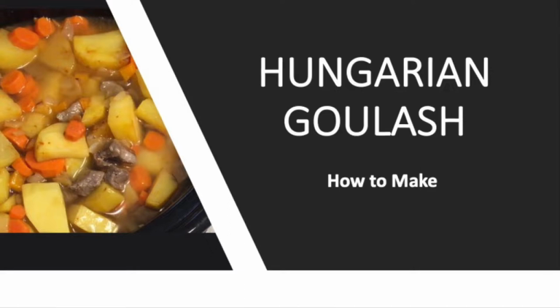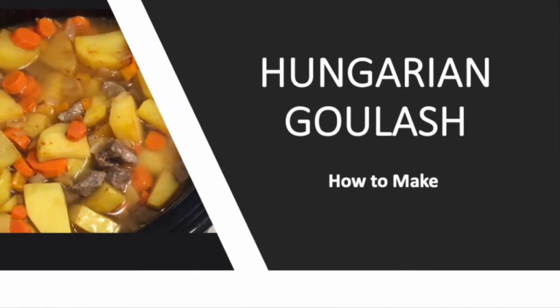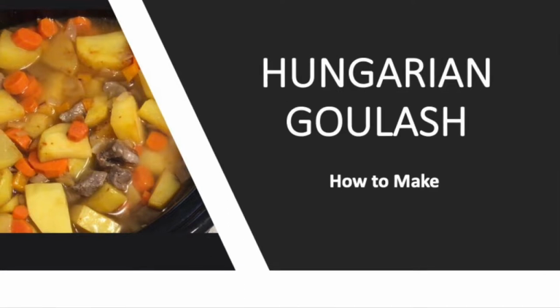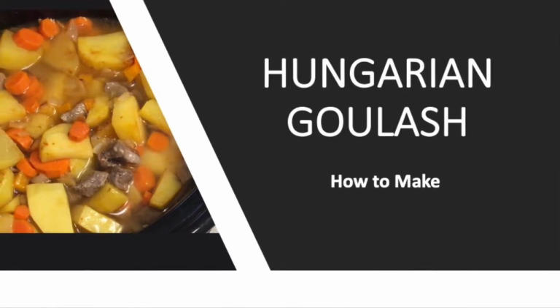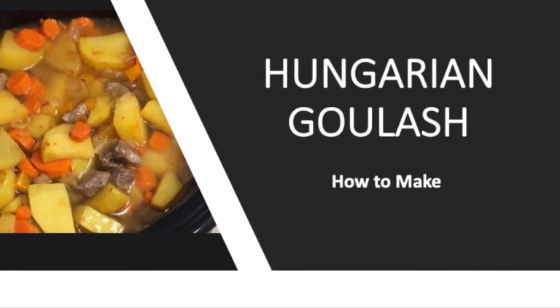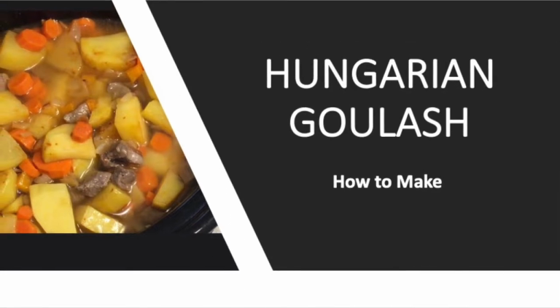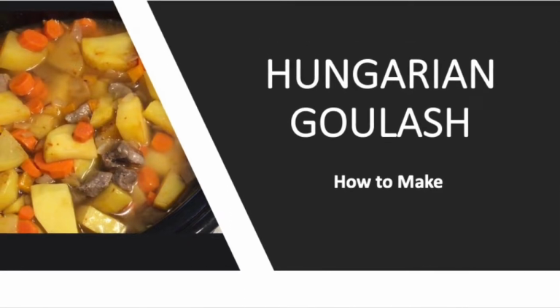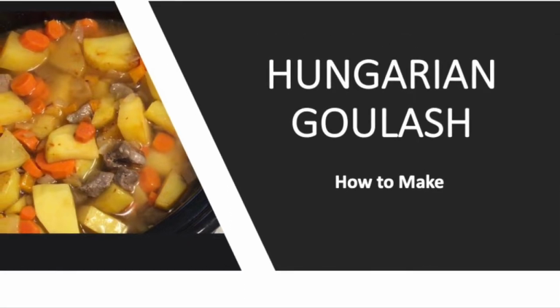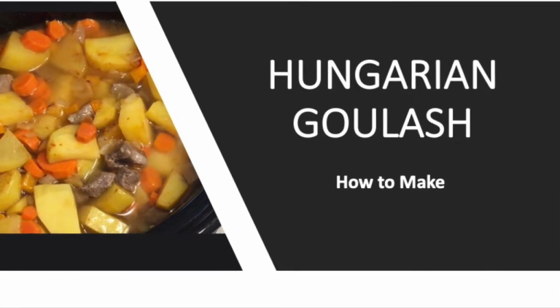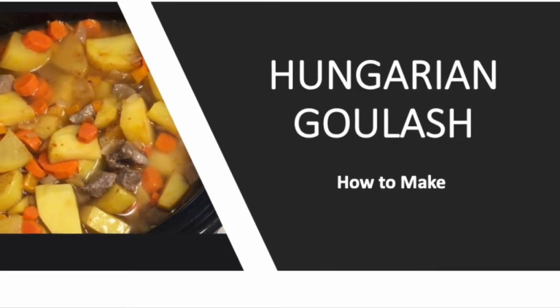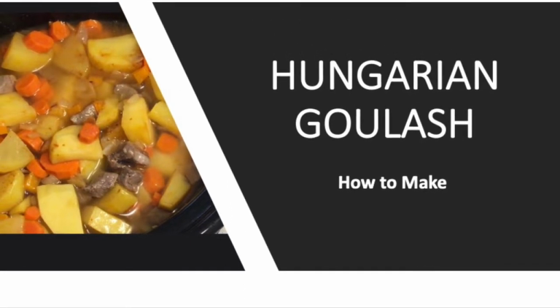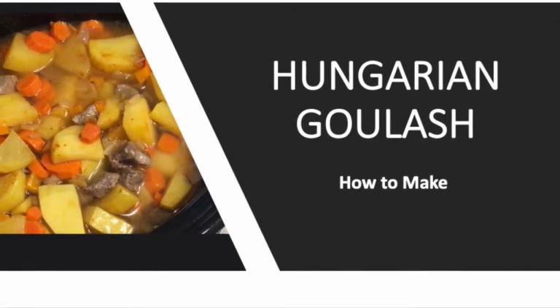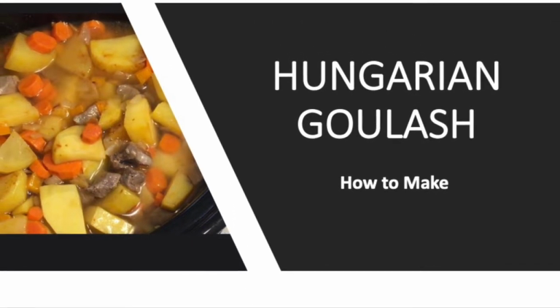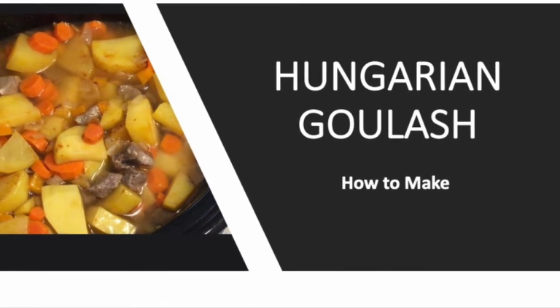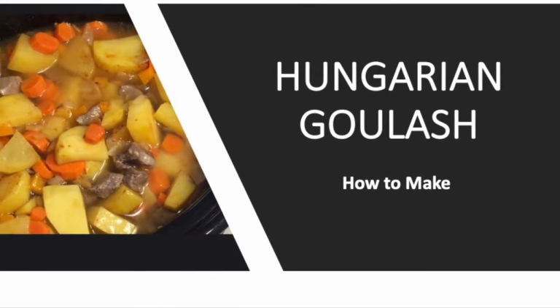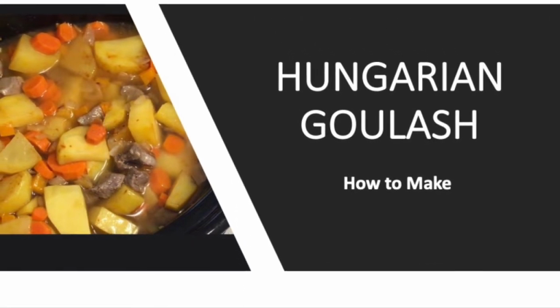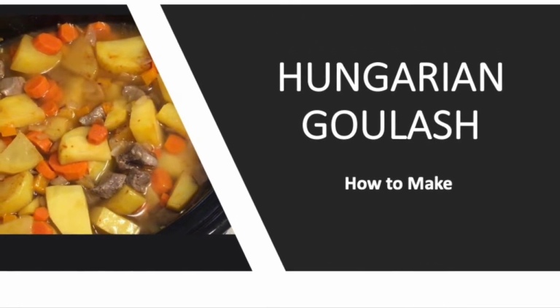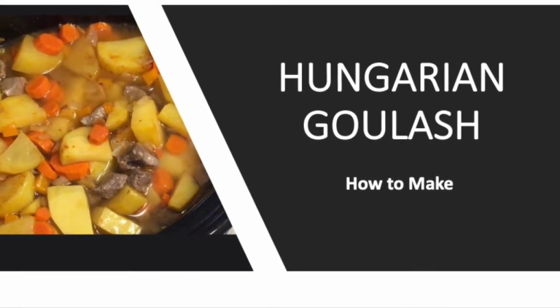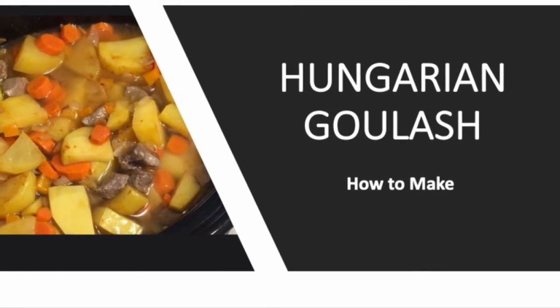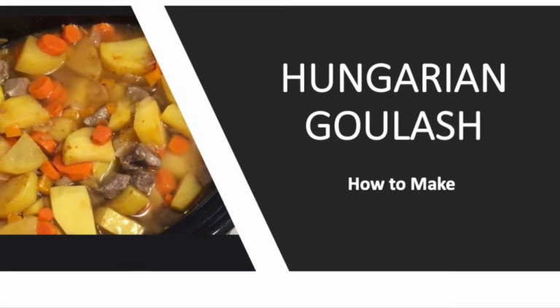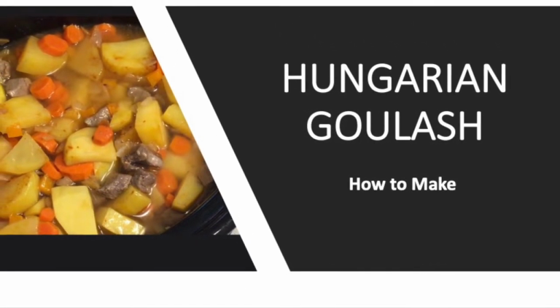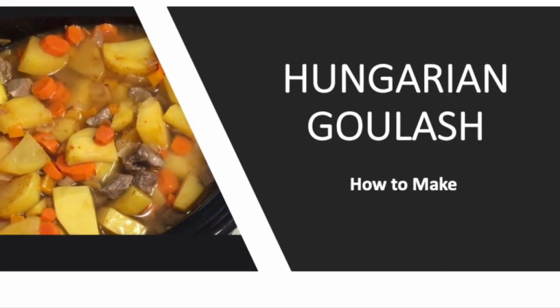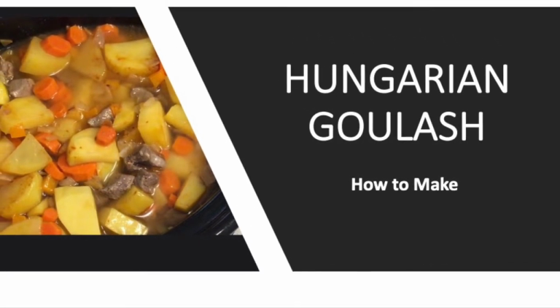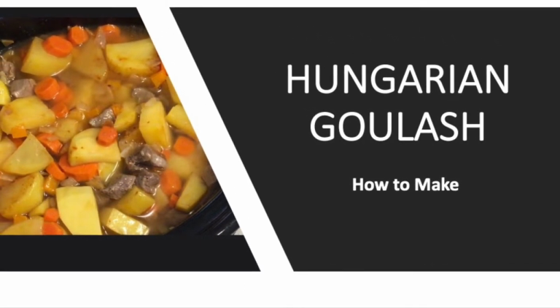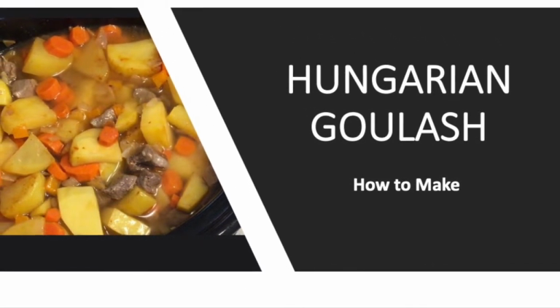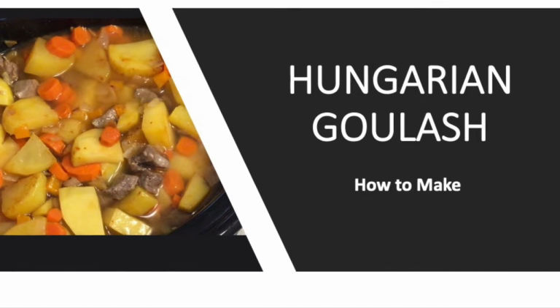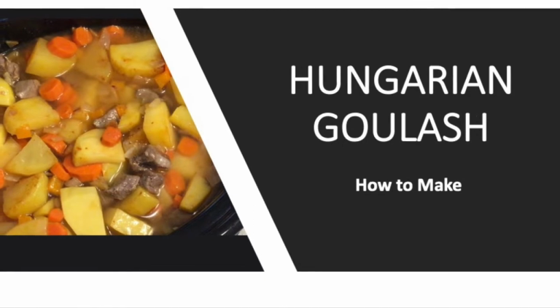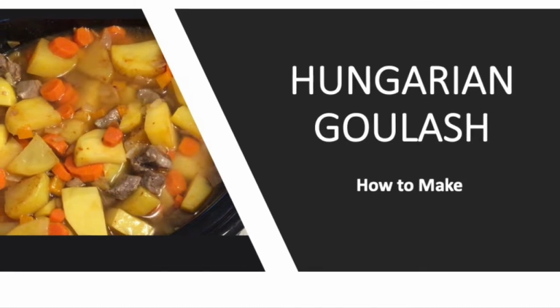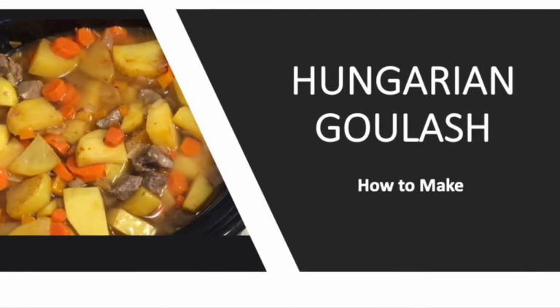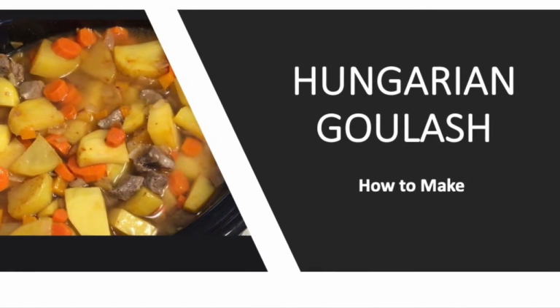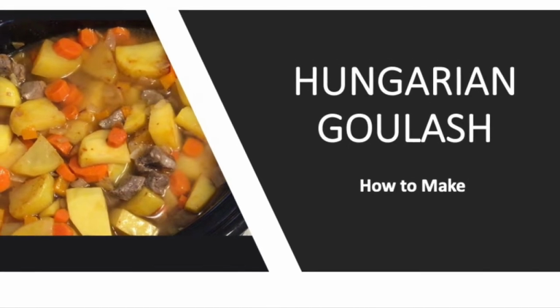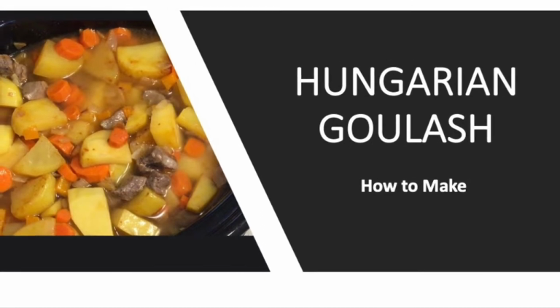Welcome to the SpendWise Moms channel, your homemaking resource hub. Today we're making Hungarian goulash.